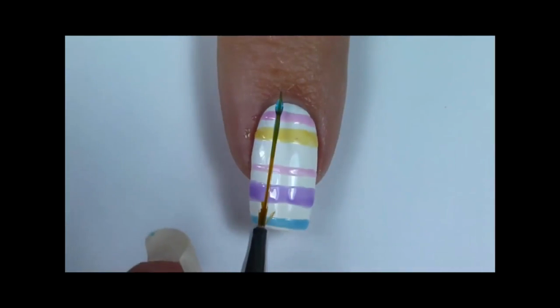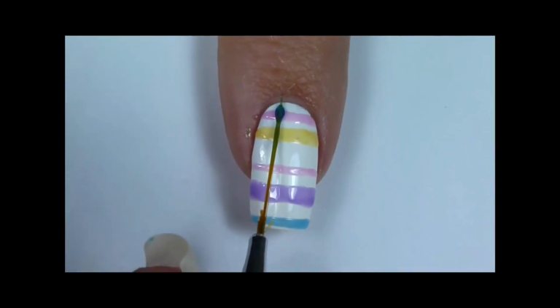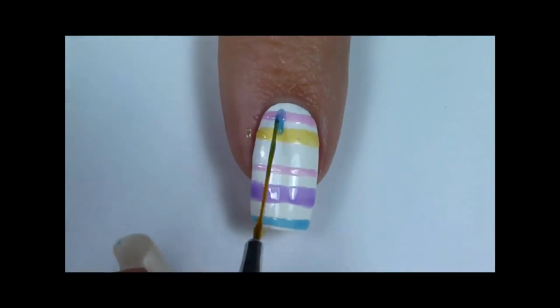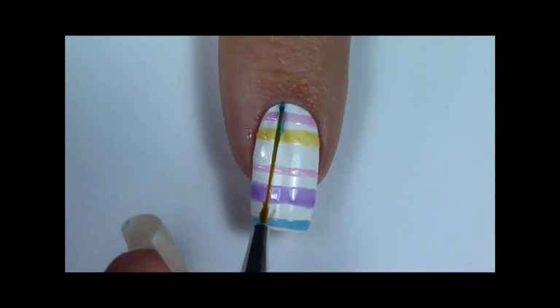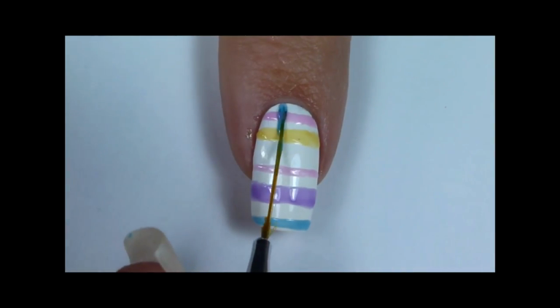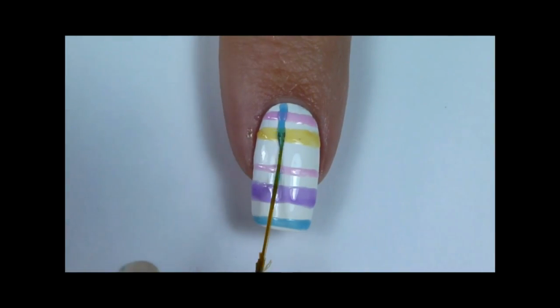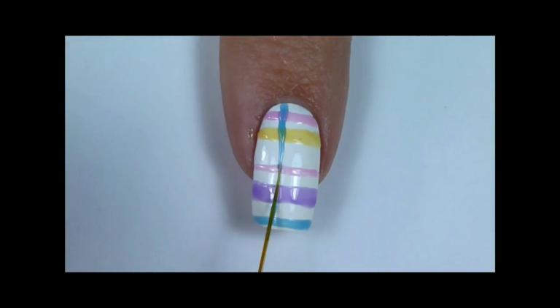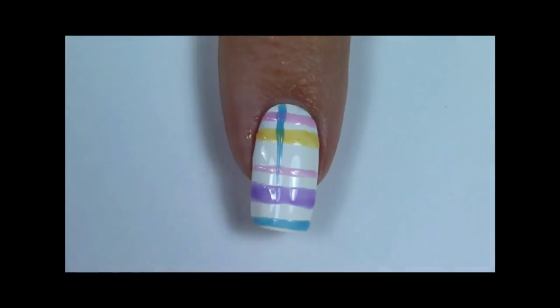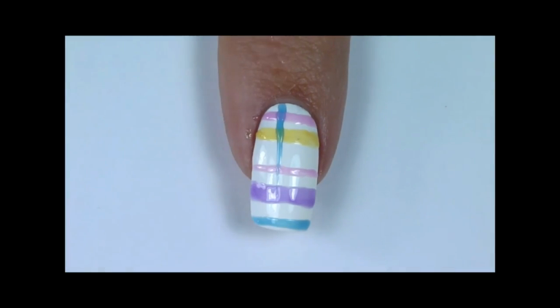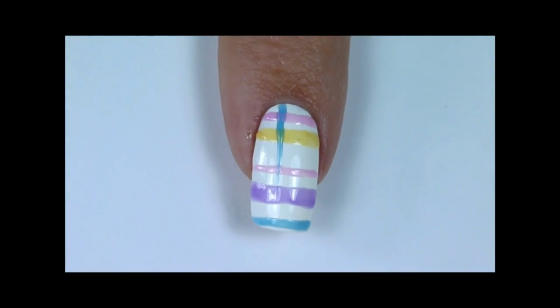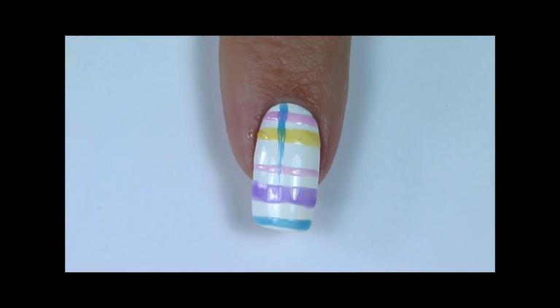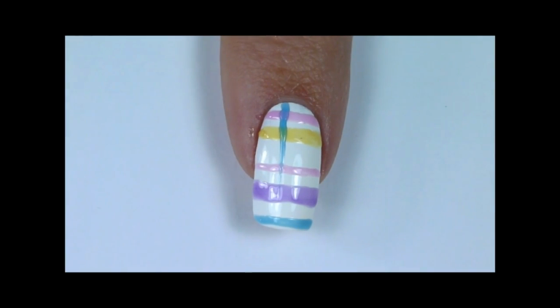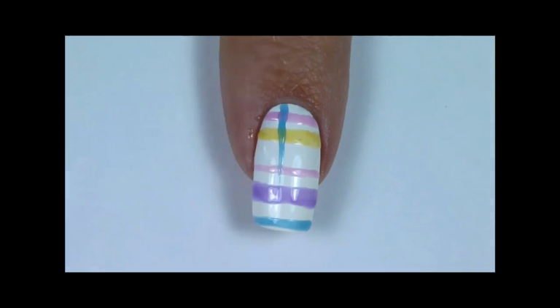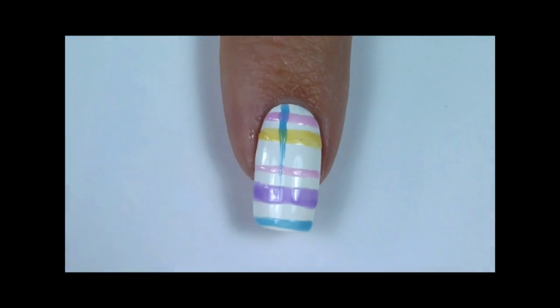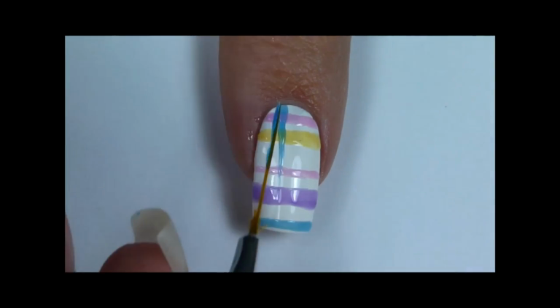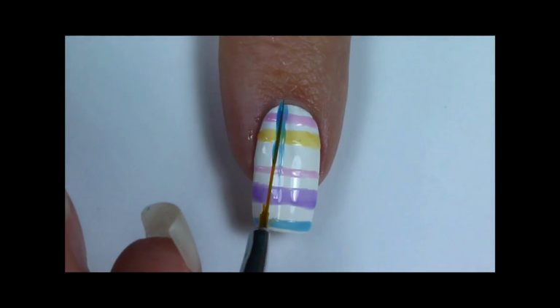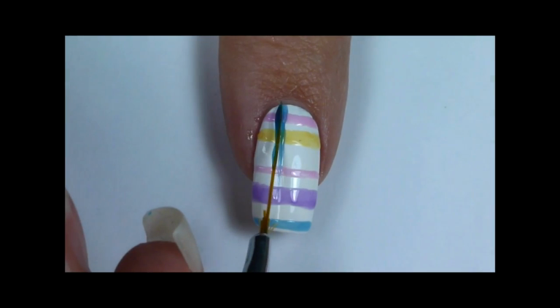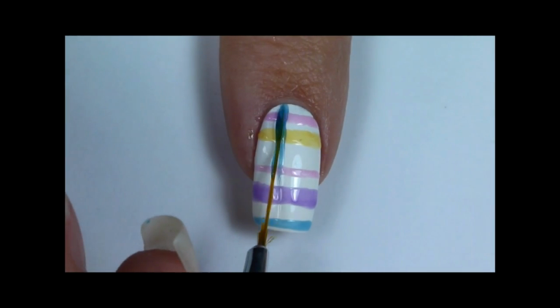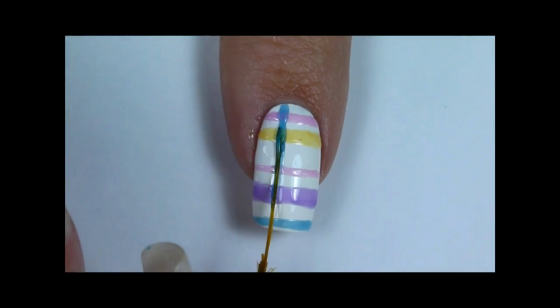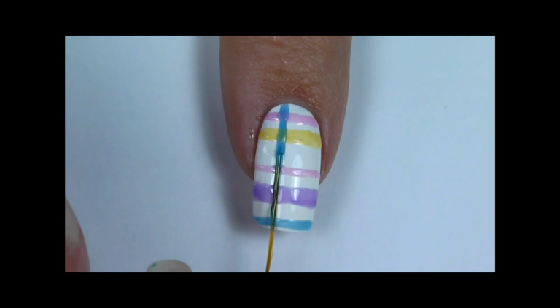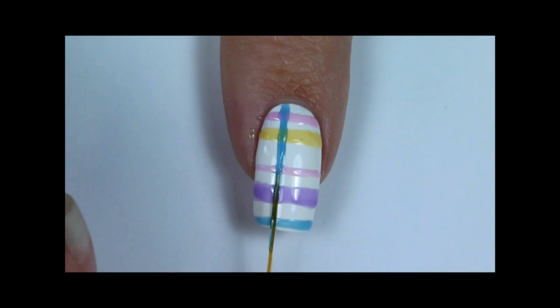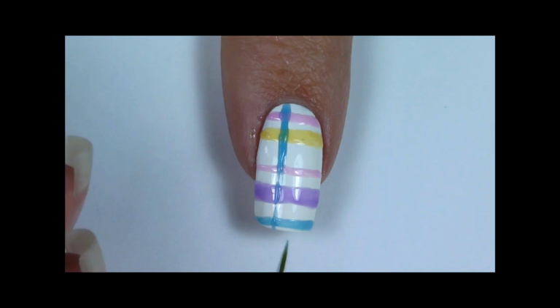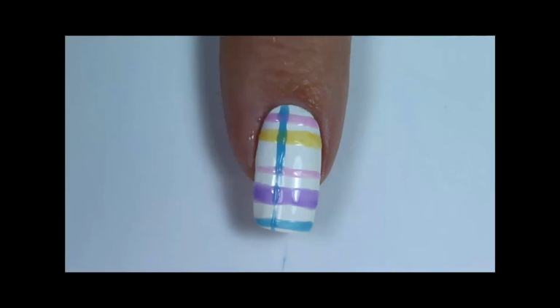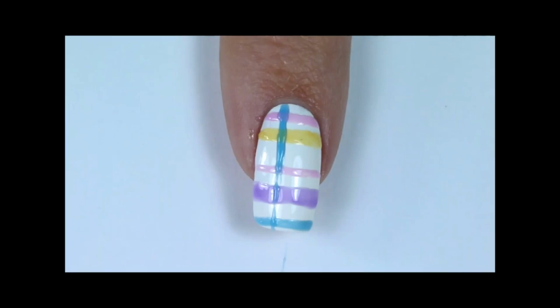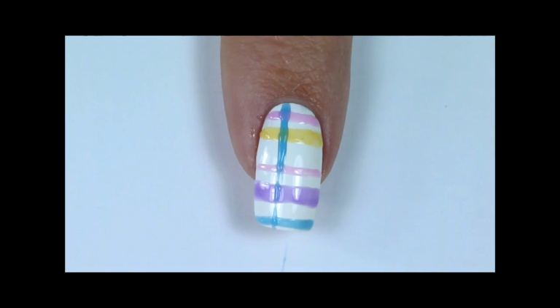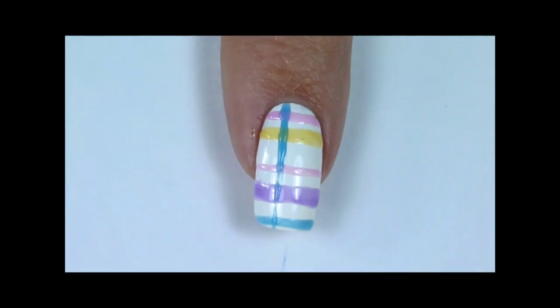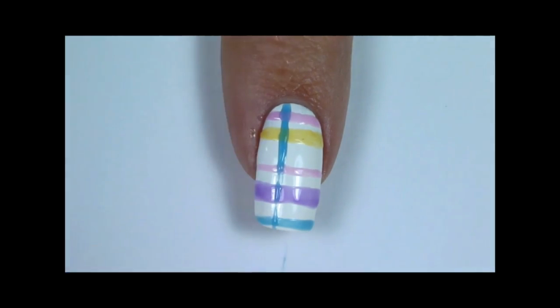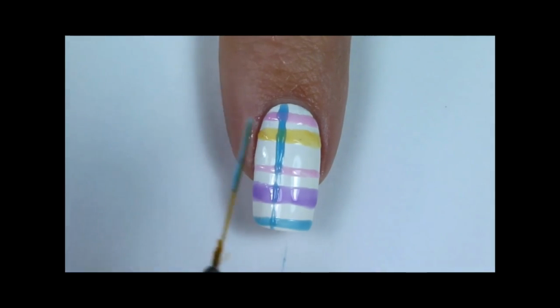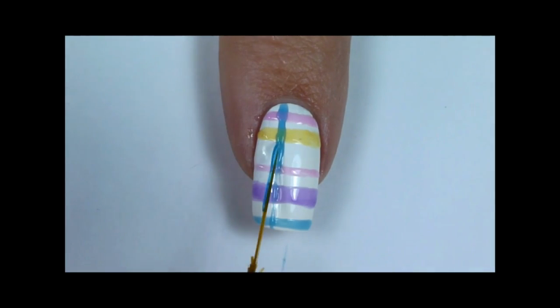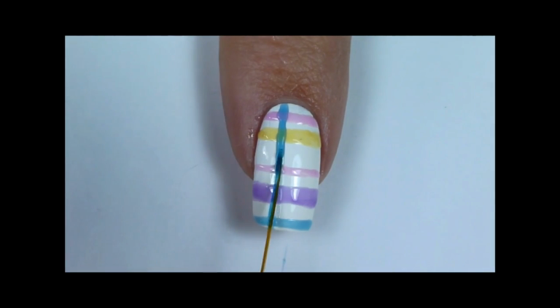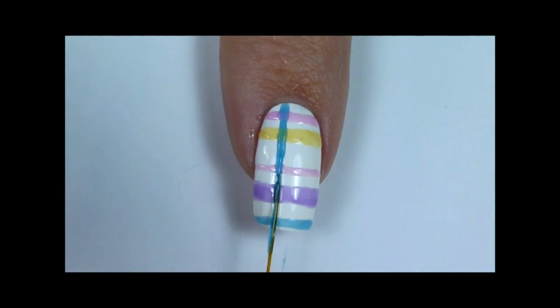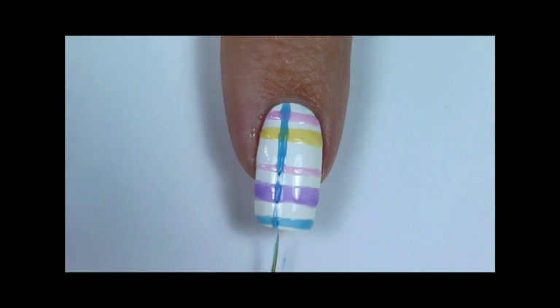Do the same thing but paint the lines vertically, meaning from cuticle to the tip.